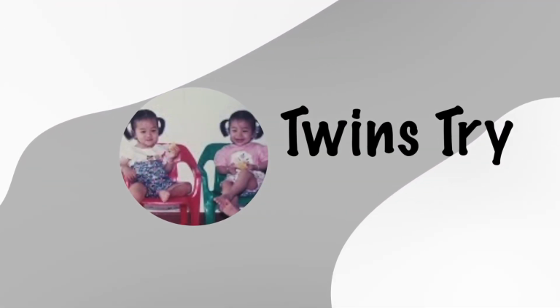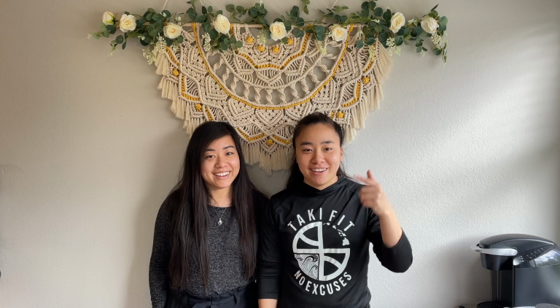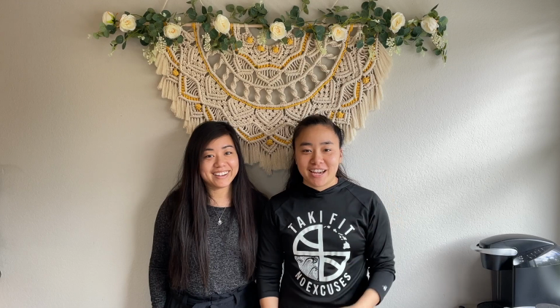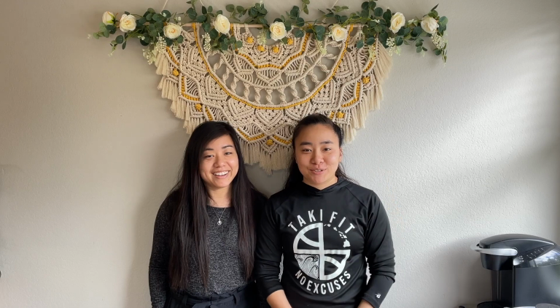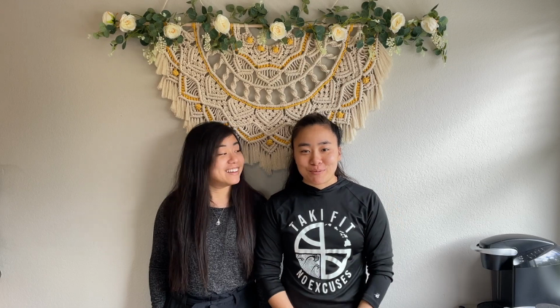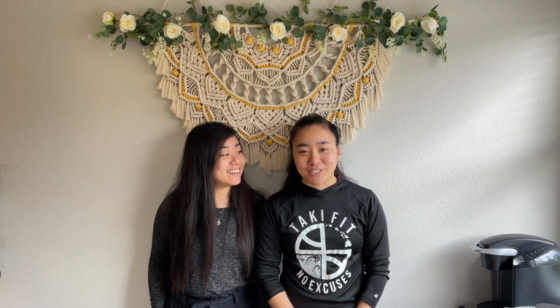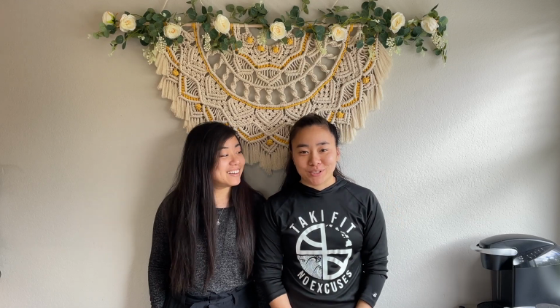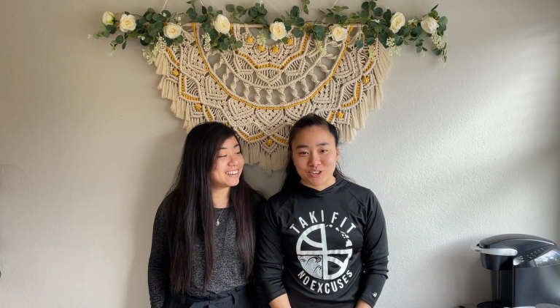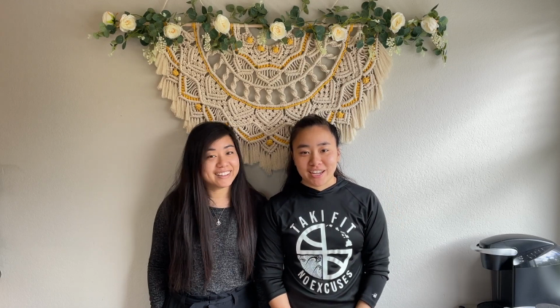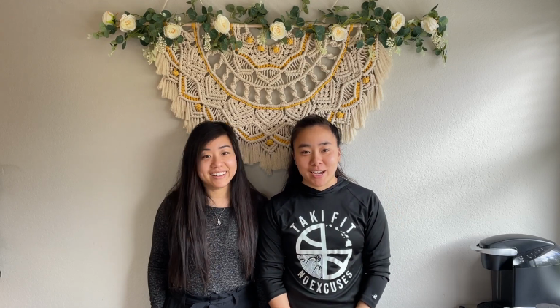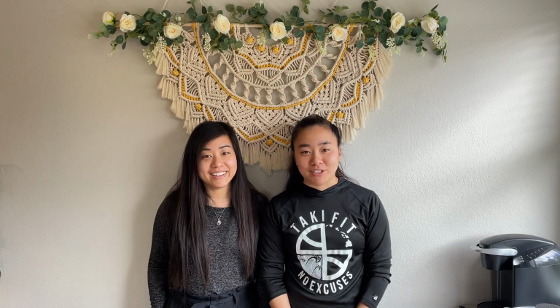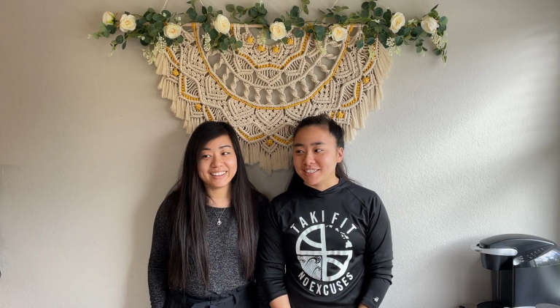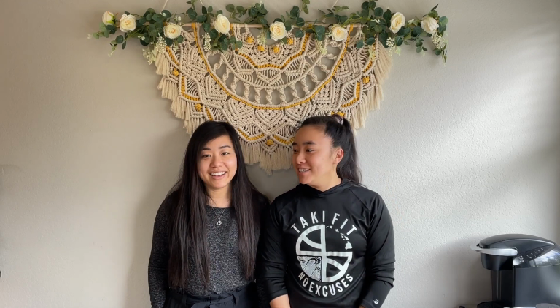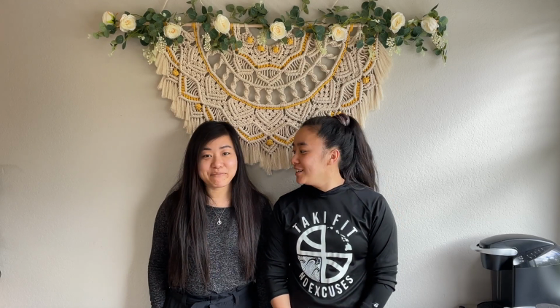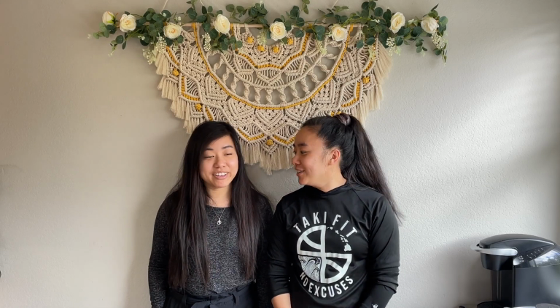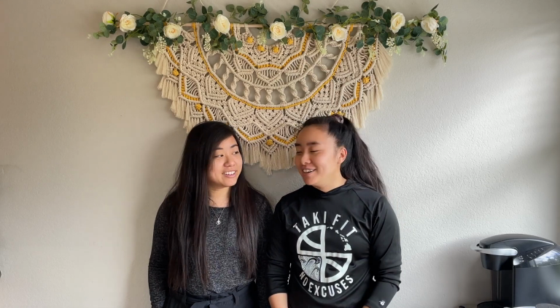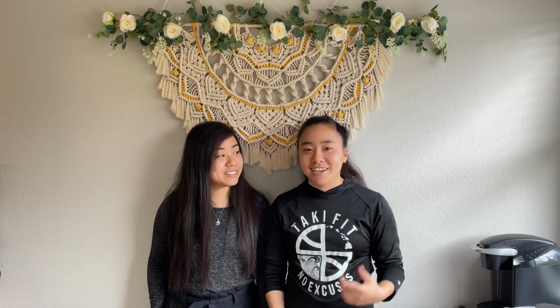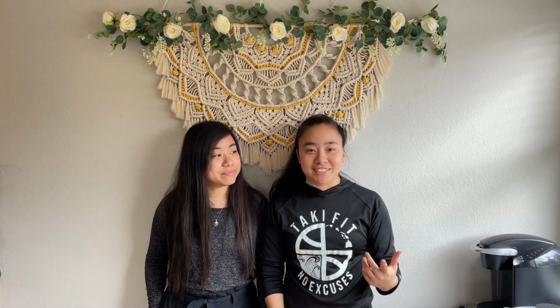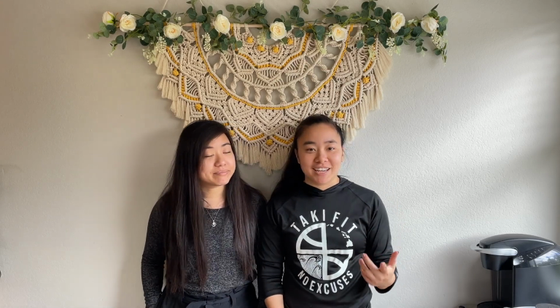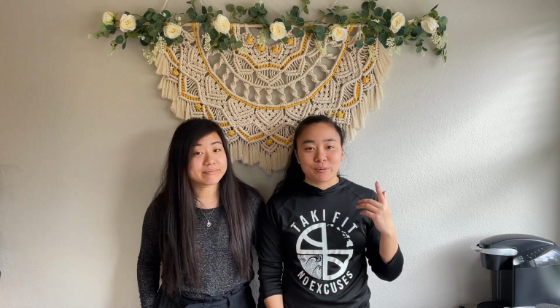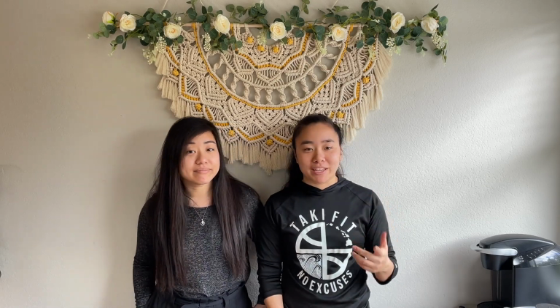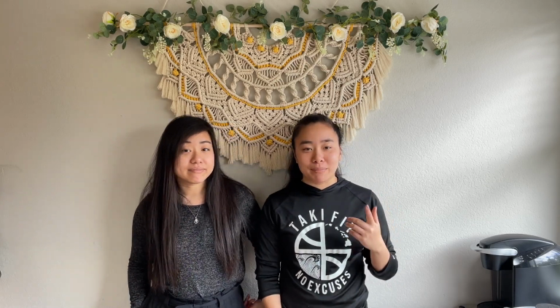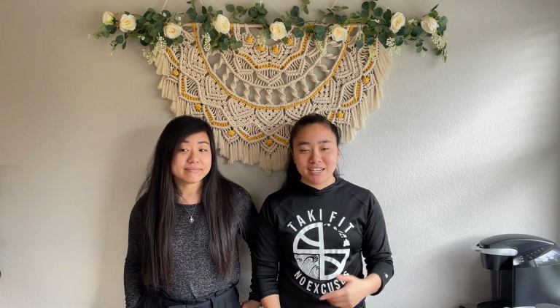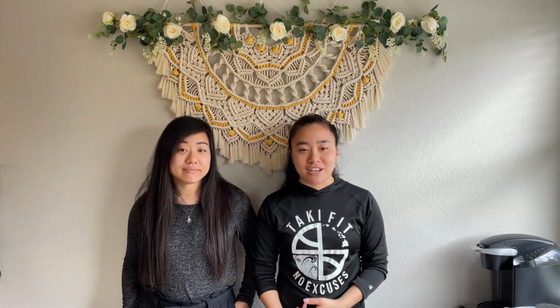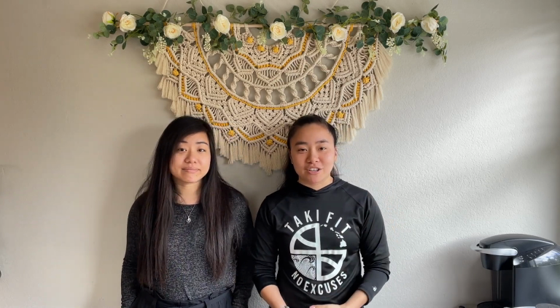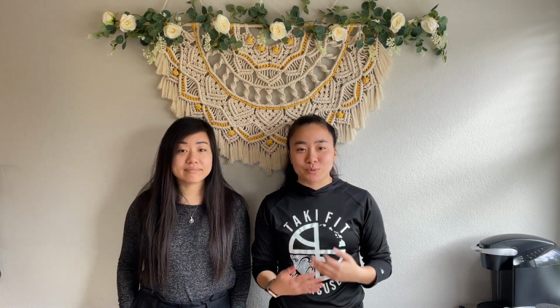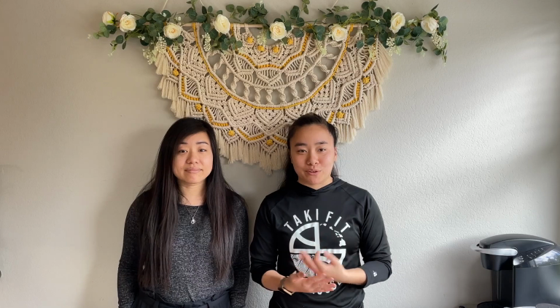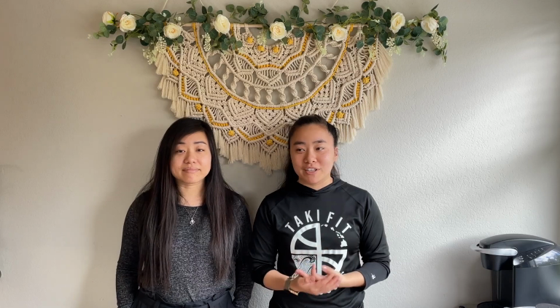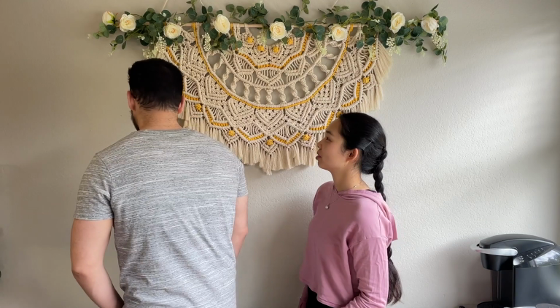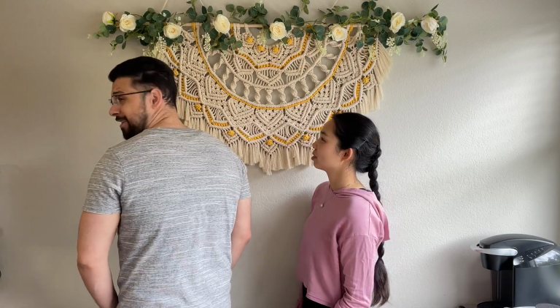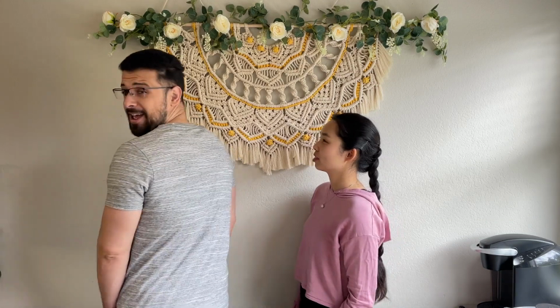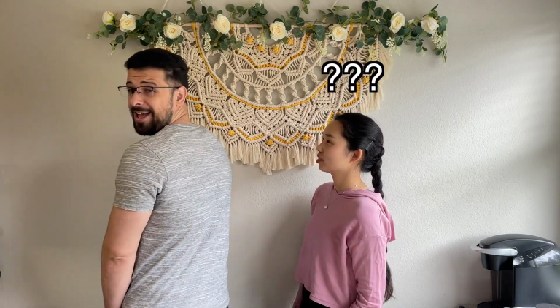Hey guys, welcome back to Twins Try. I'm Christy. I'm Wayne. And today we're making birria tacos with our friends Jawad and Judy.